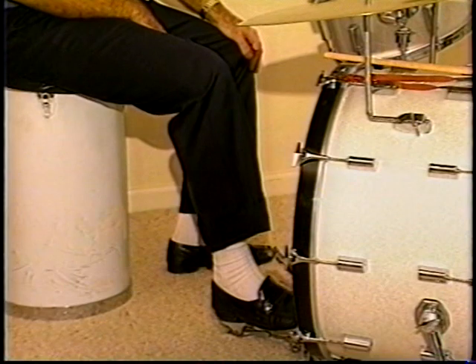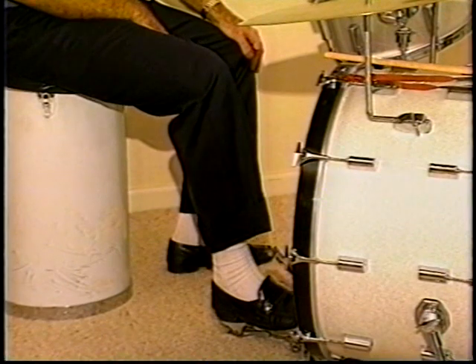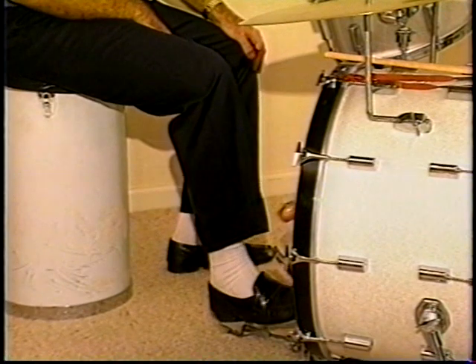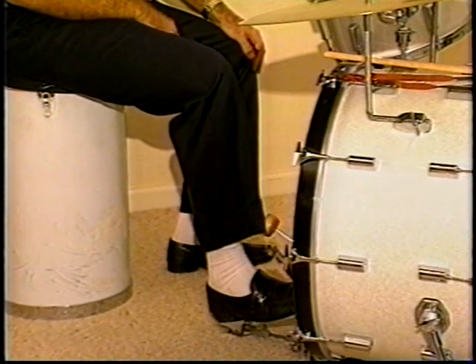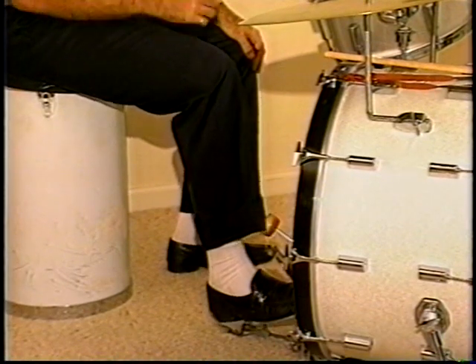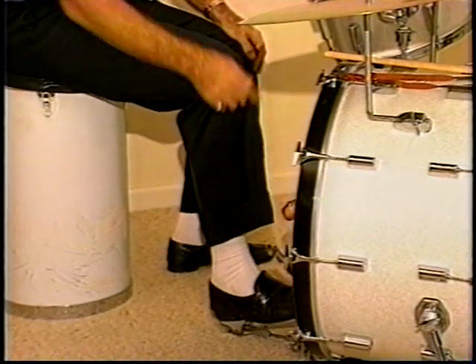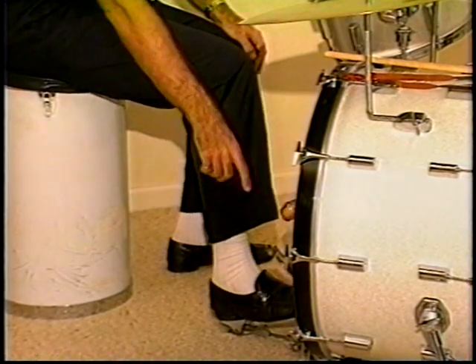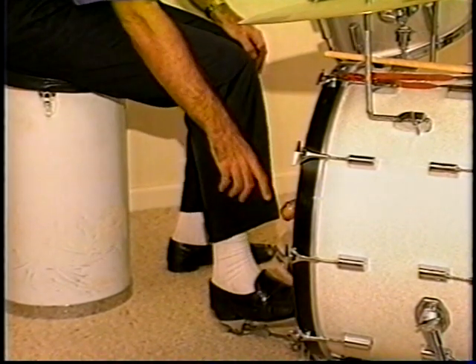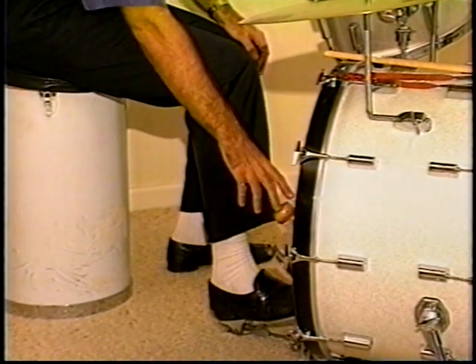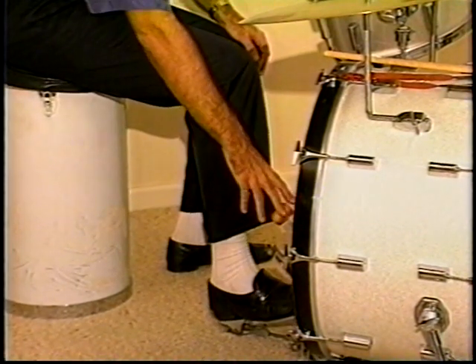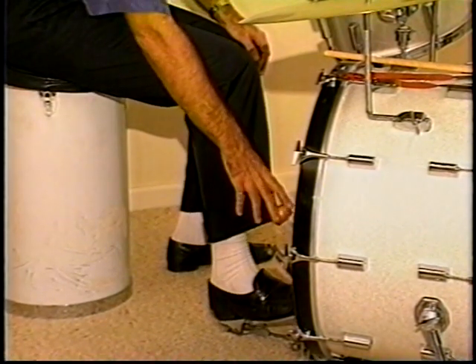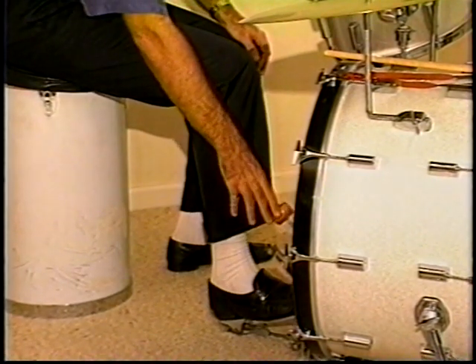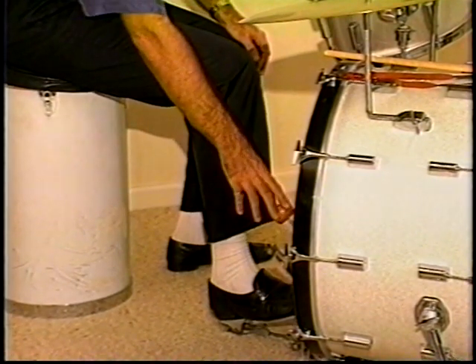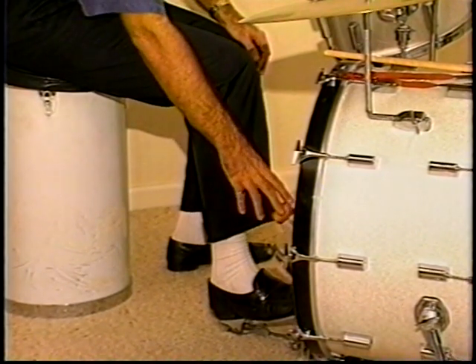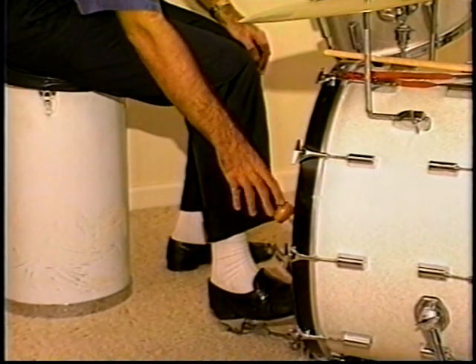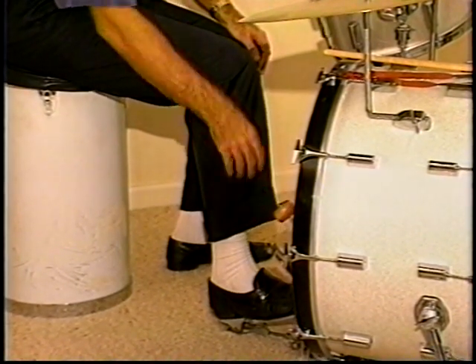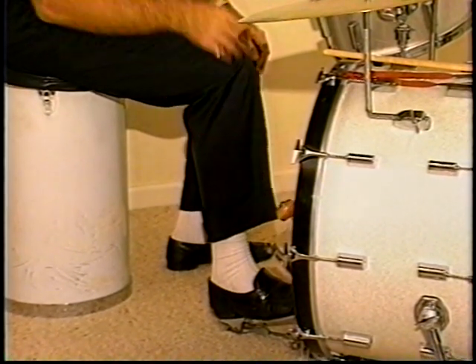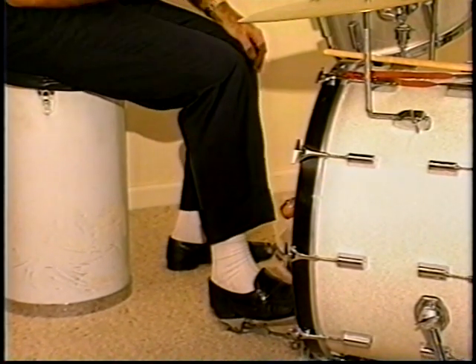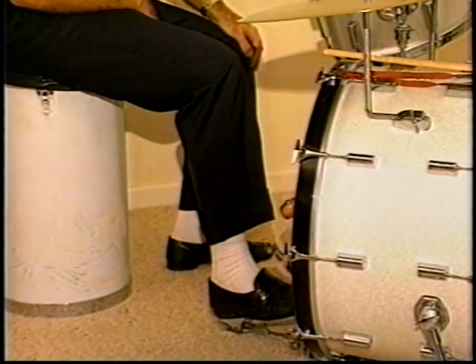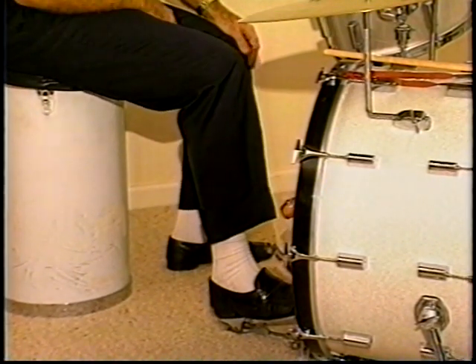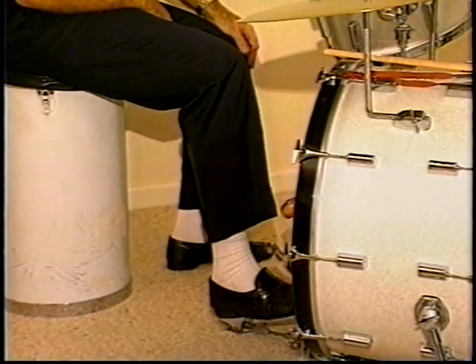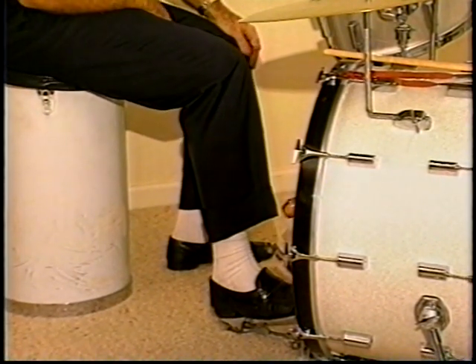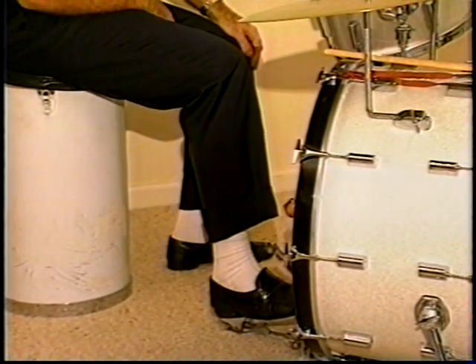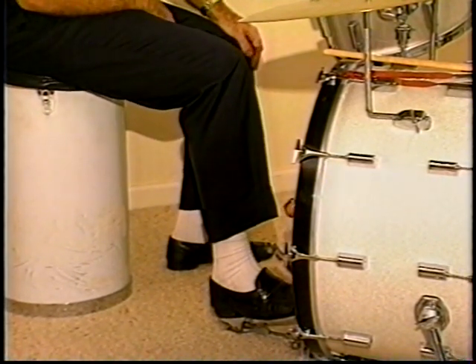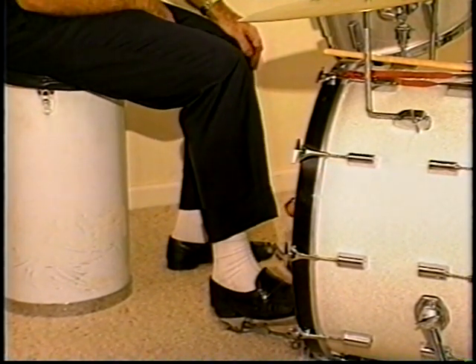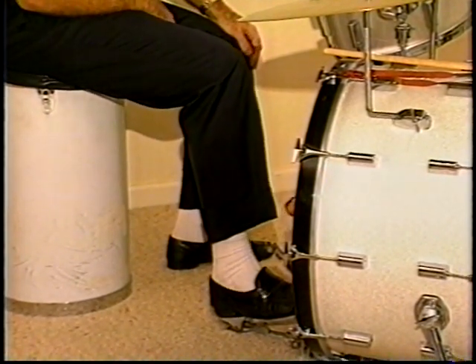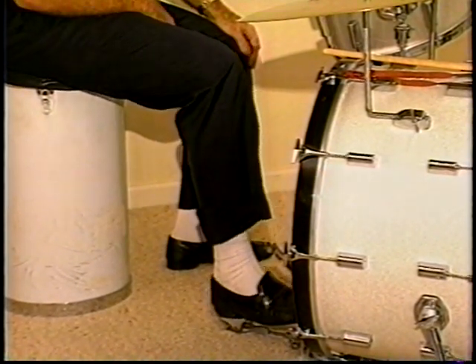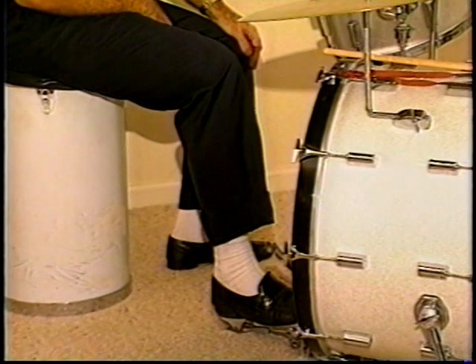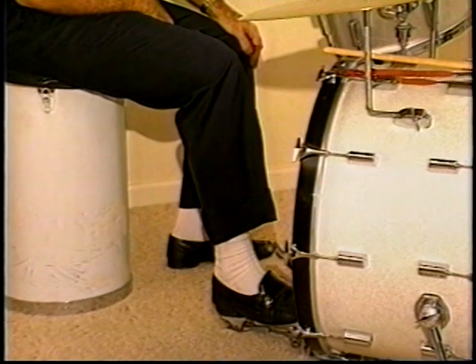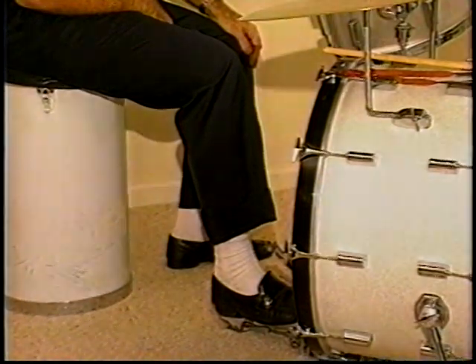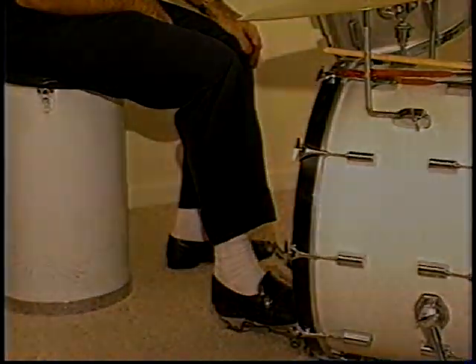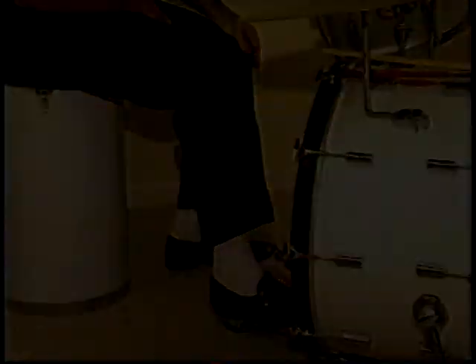Once again, Buddy always used a wooden beater. He never used cork or felt — it just gives more projection and attack.